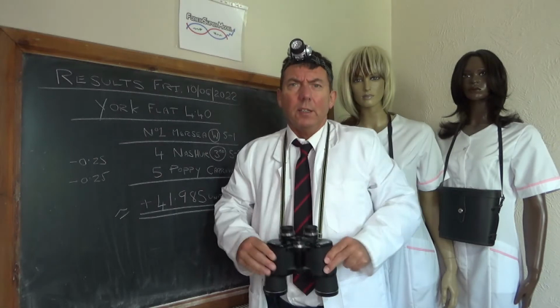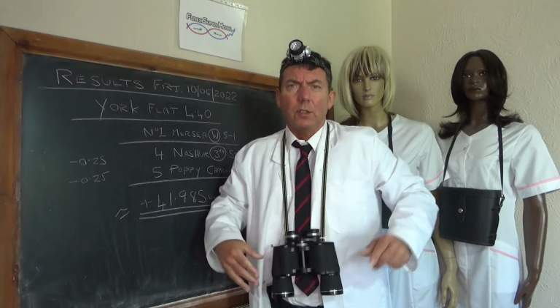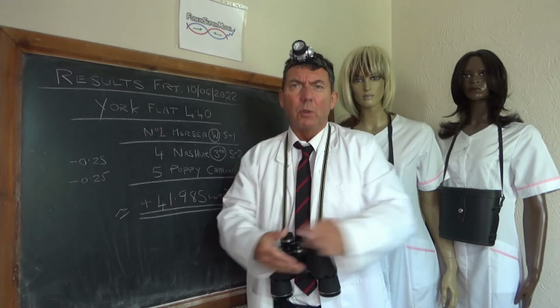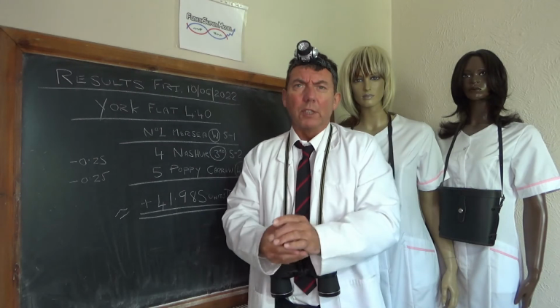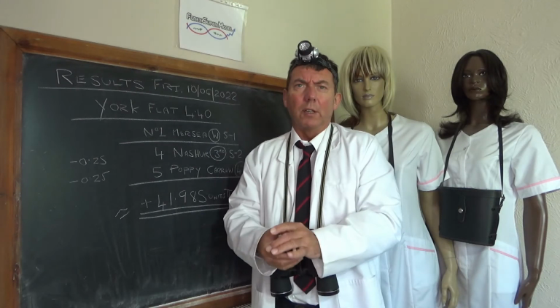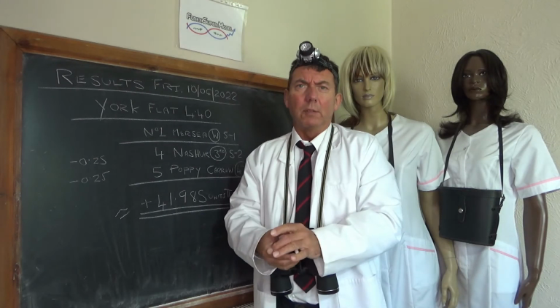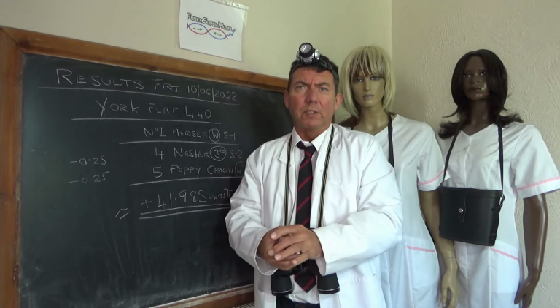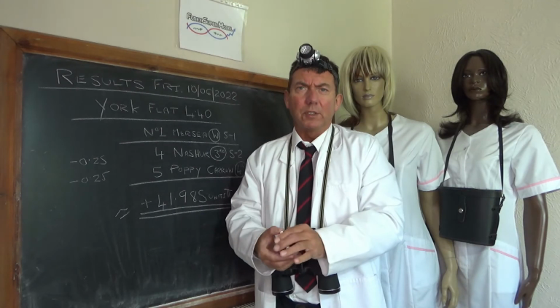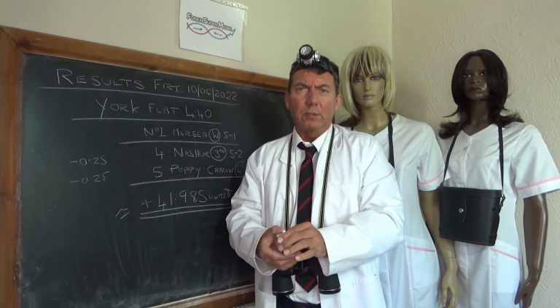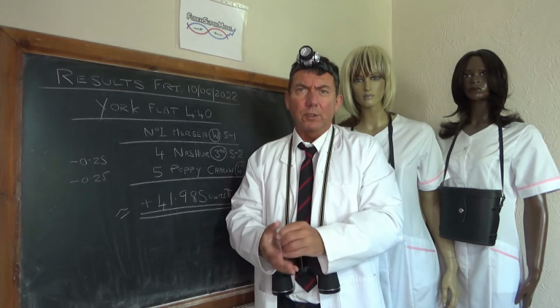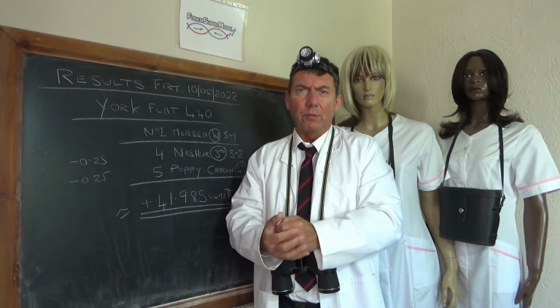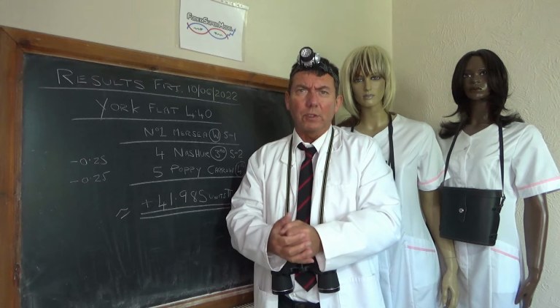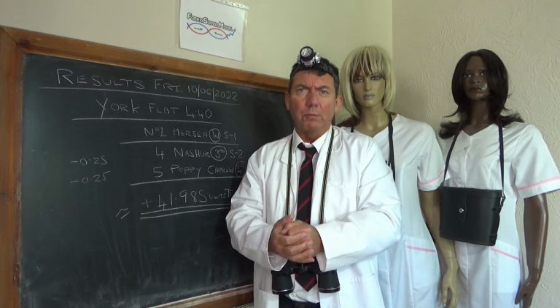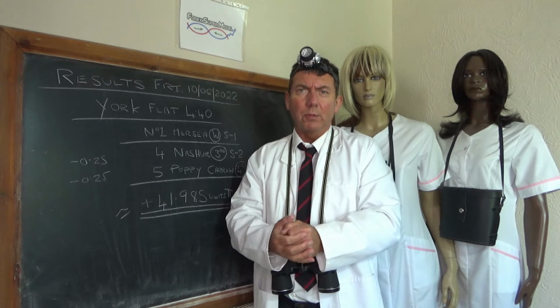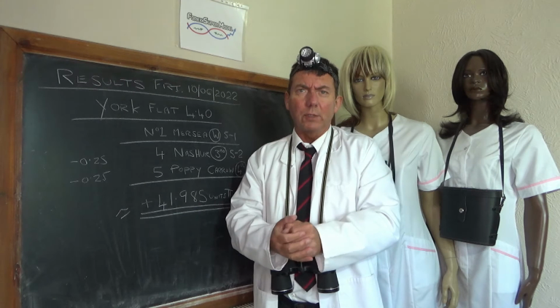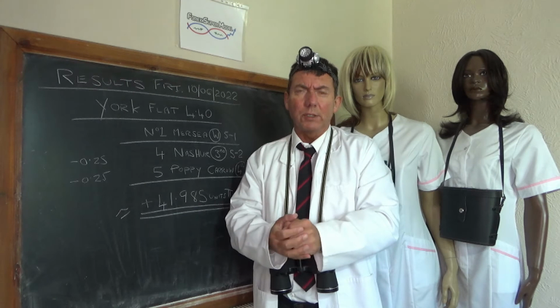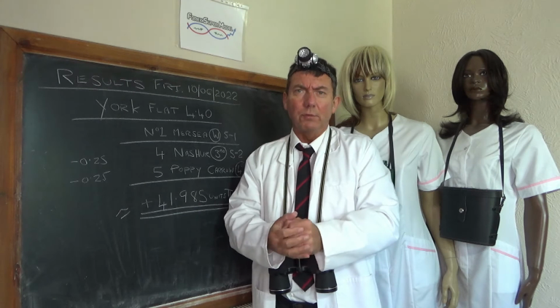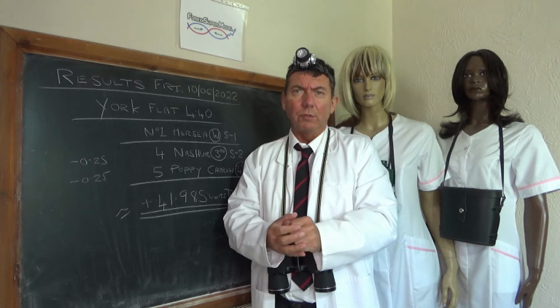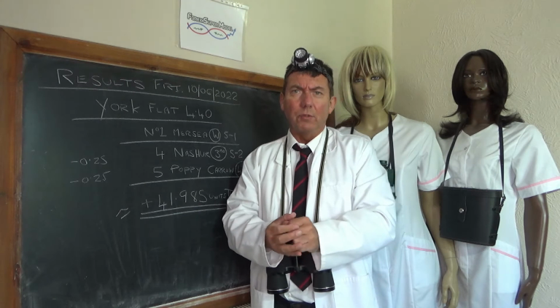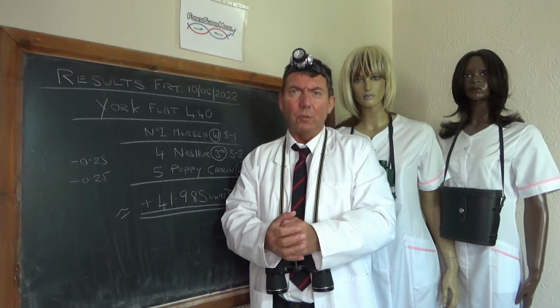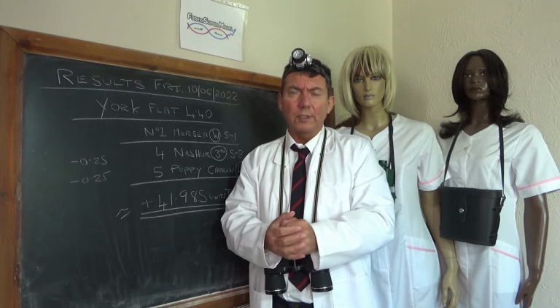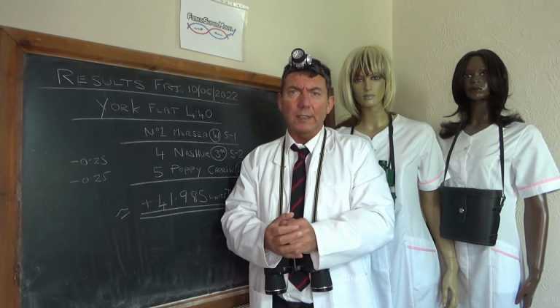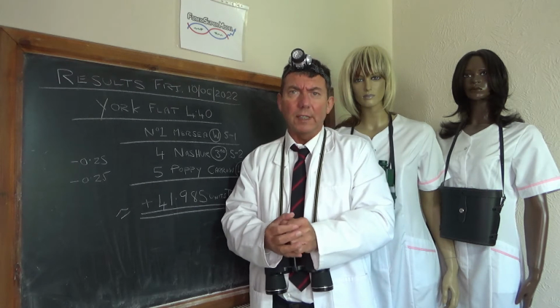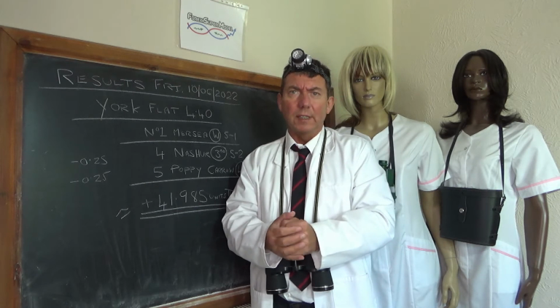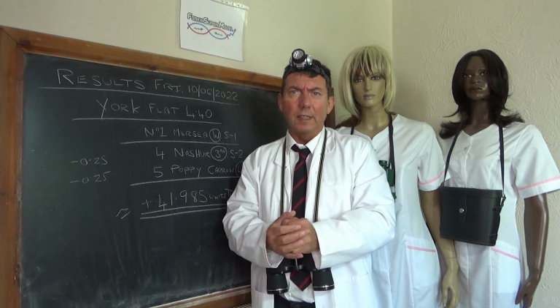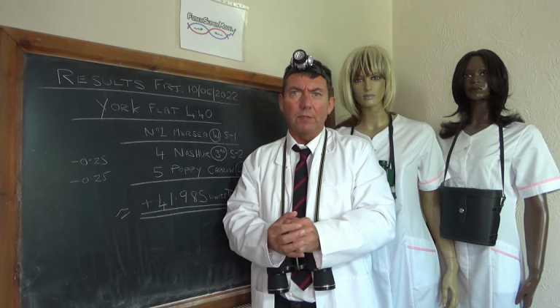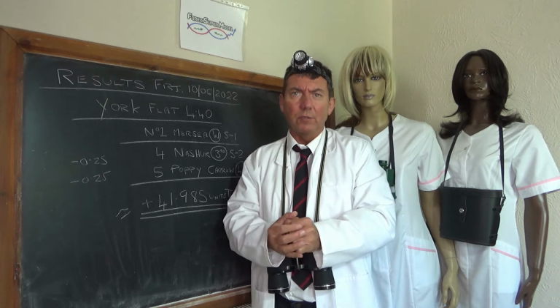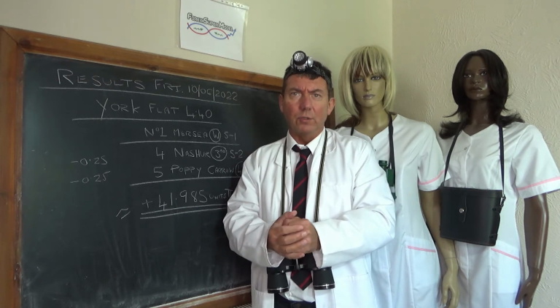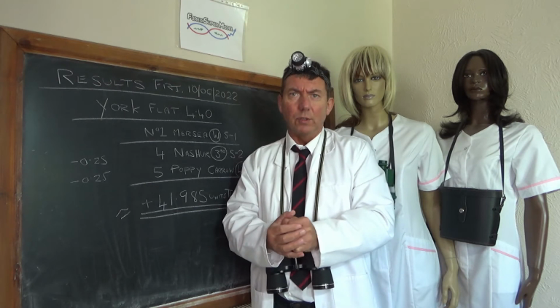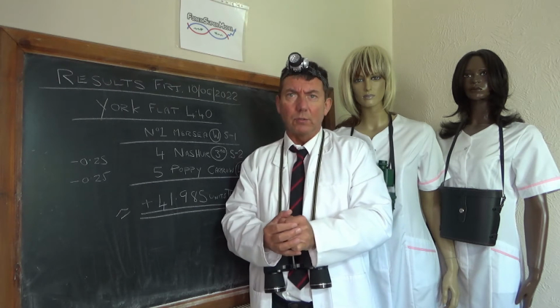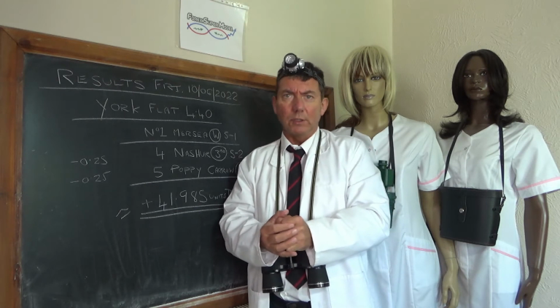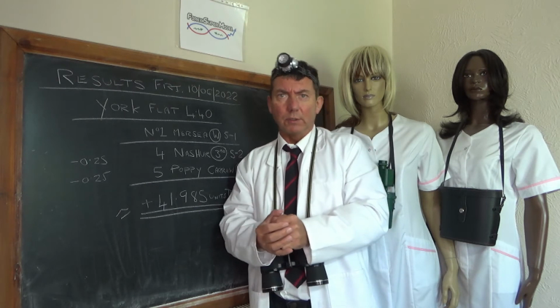Good morning and hello, I'm Professor Cohn. This is the Forex Supermodel Racing Review for Saturday the 11th of June 2022.